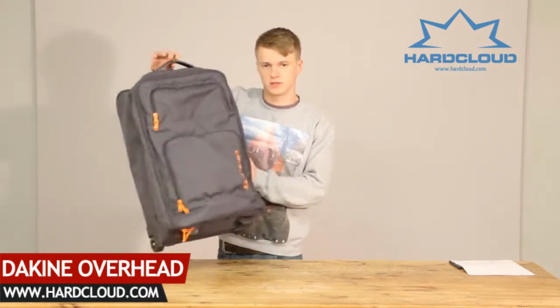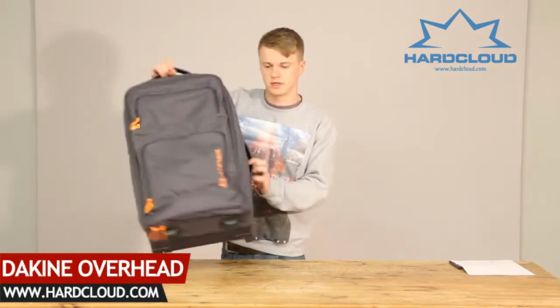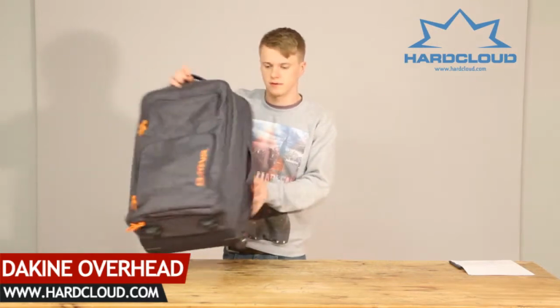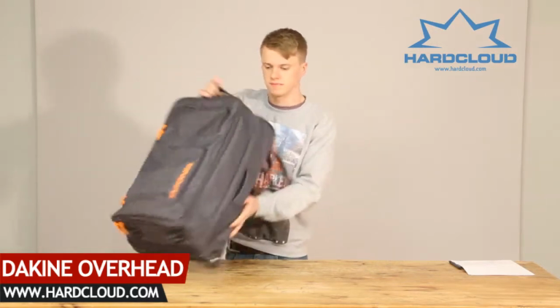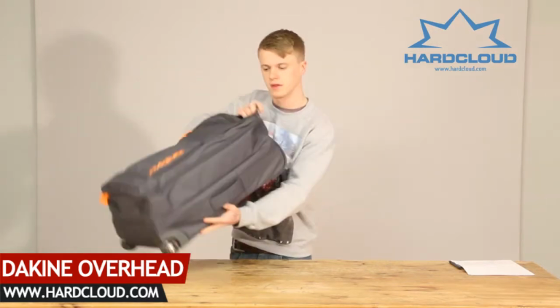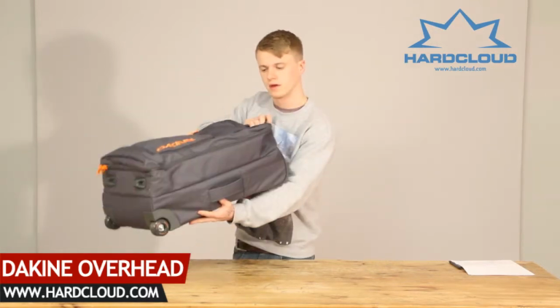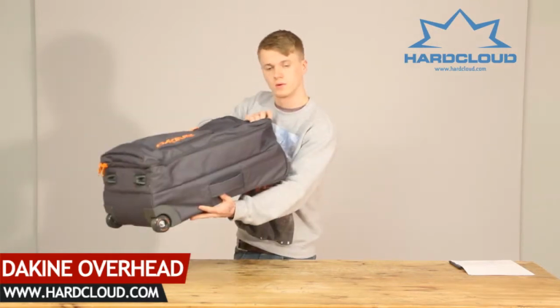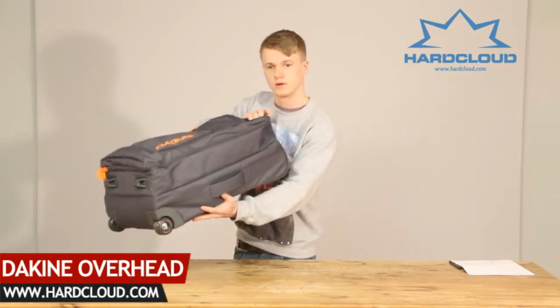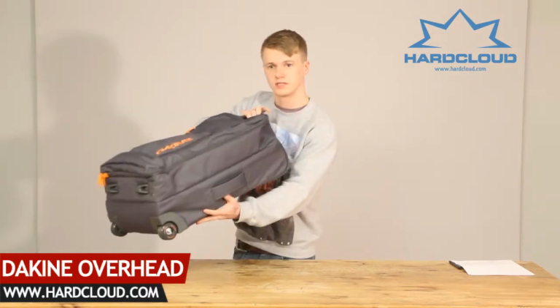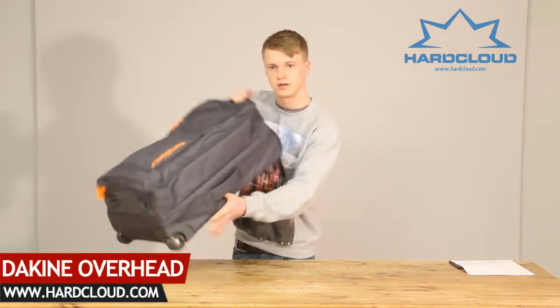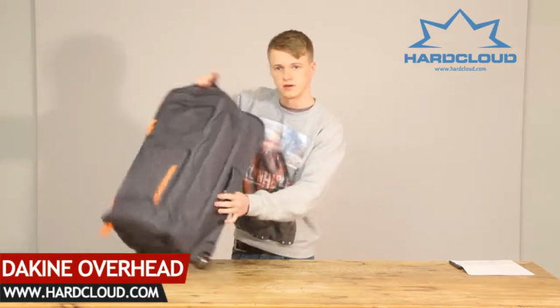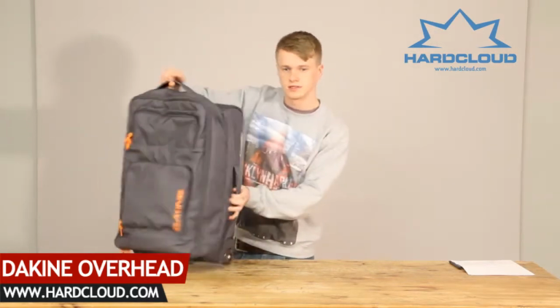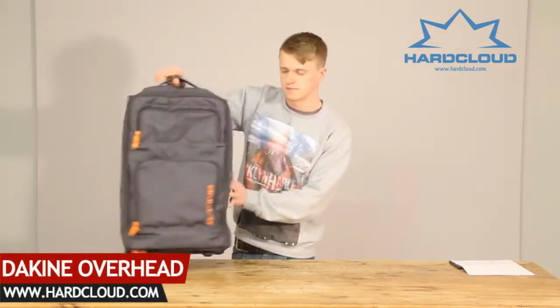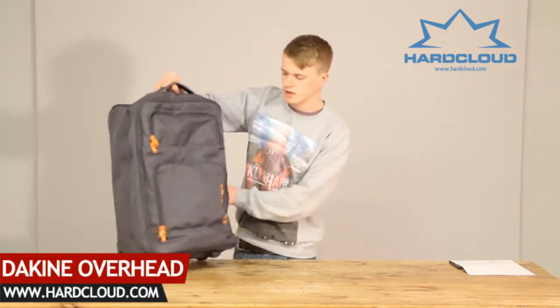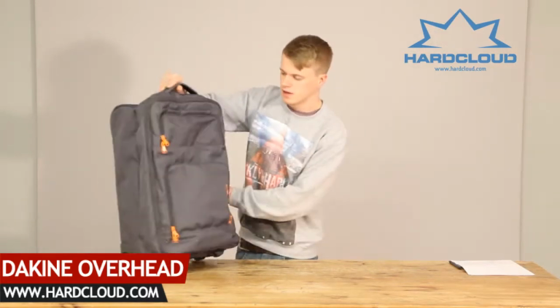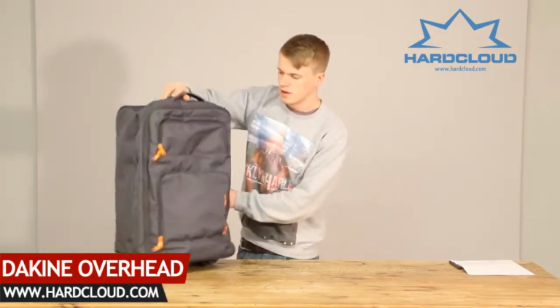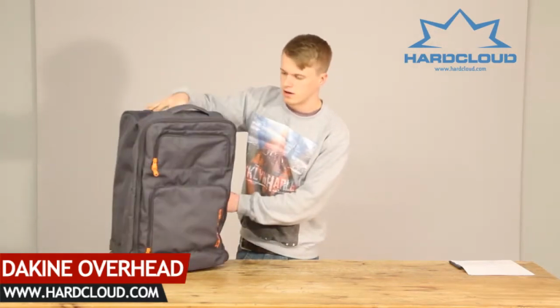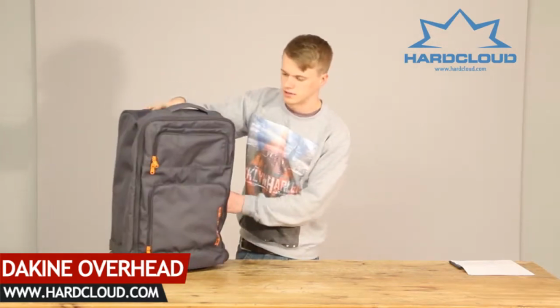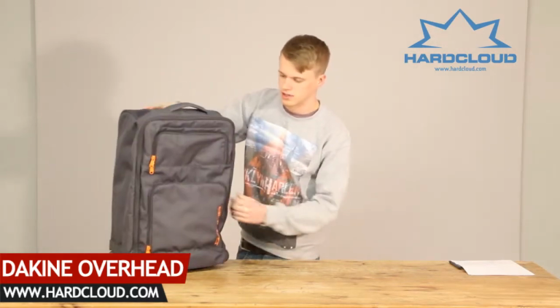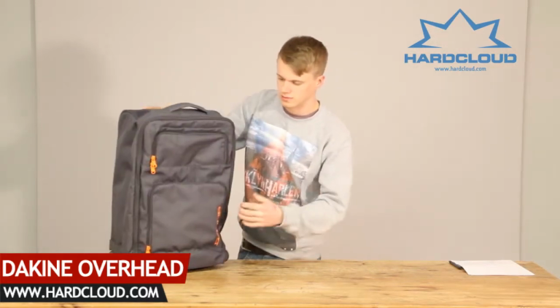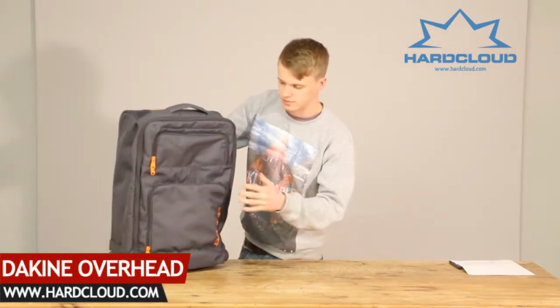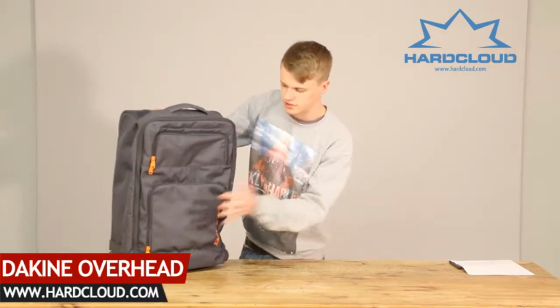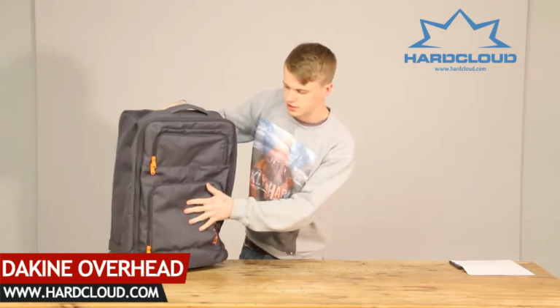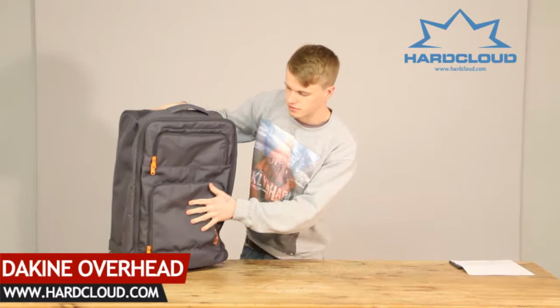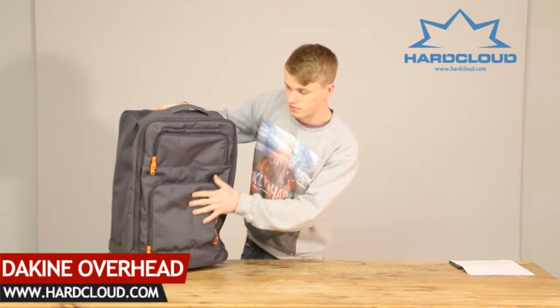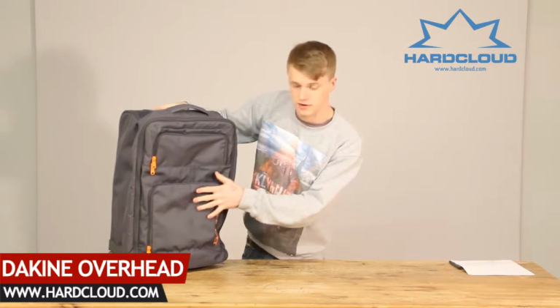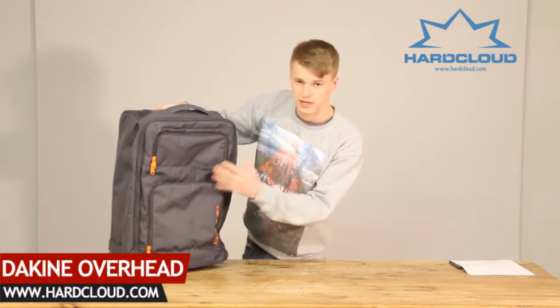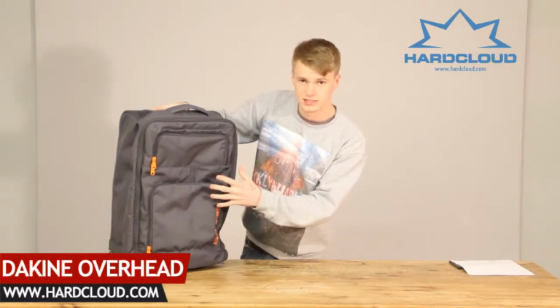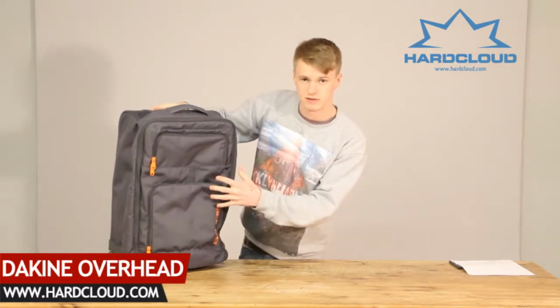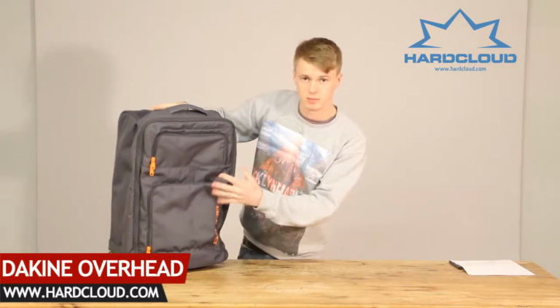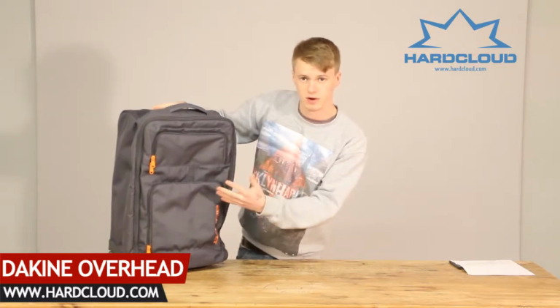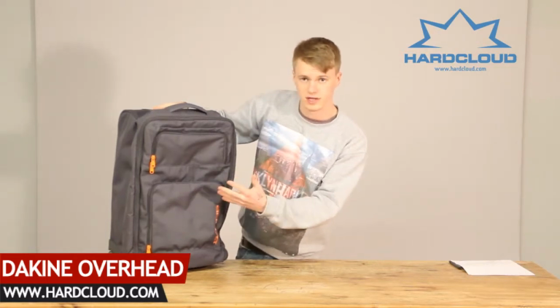One on the top, one on the side. It also comes with two front exterior pockets.